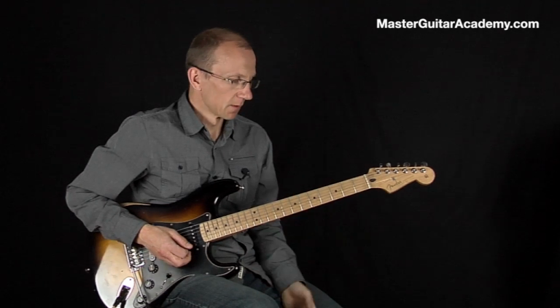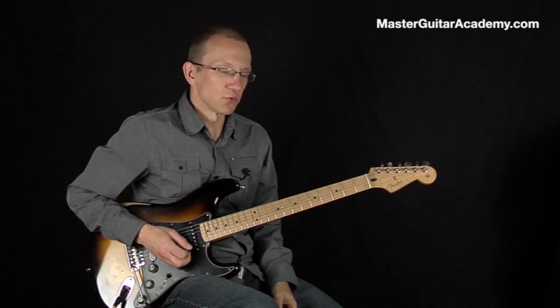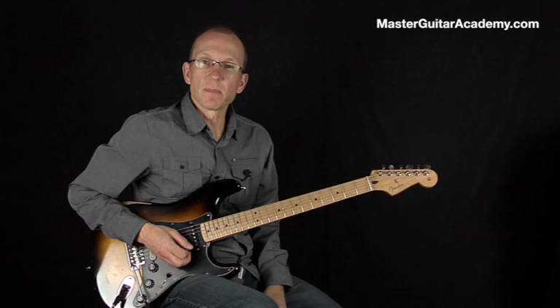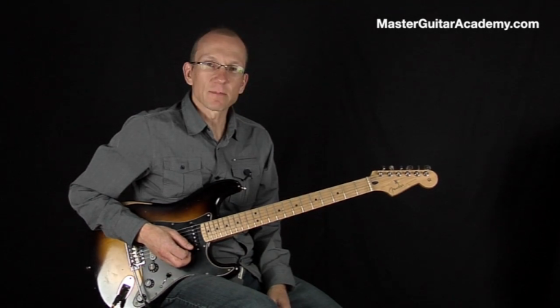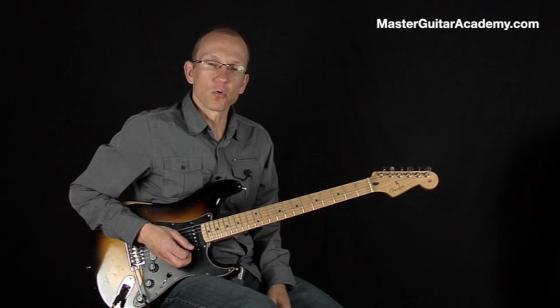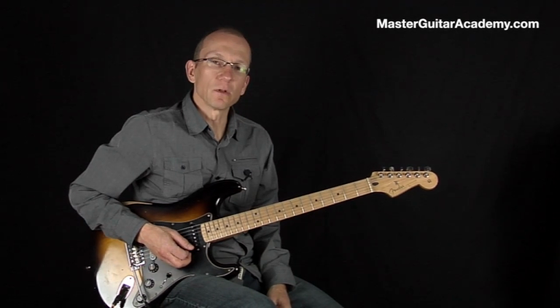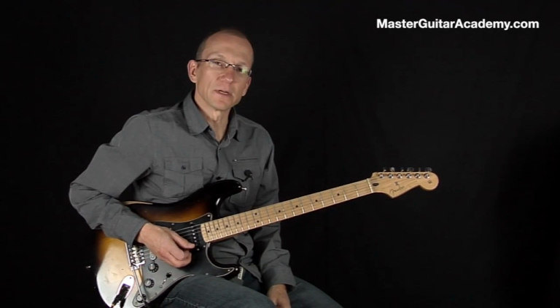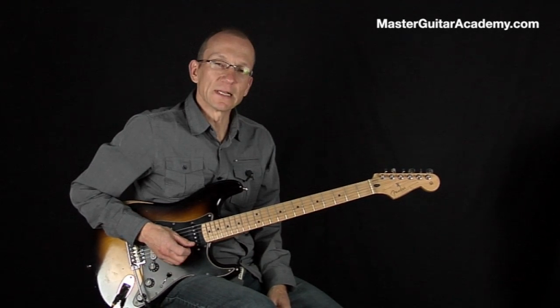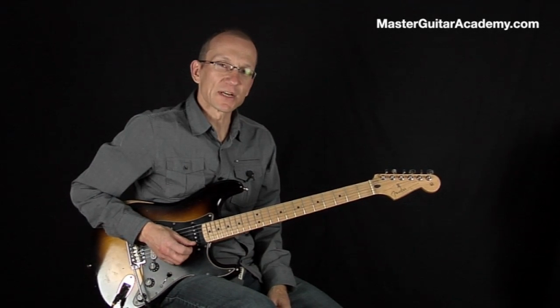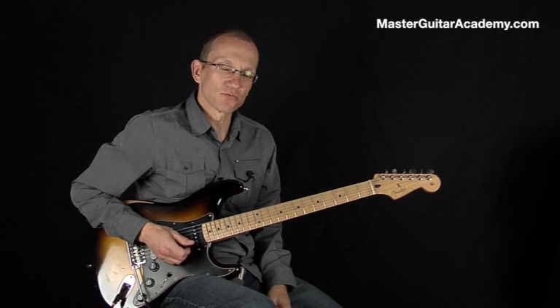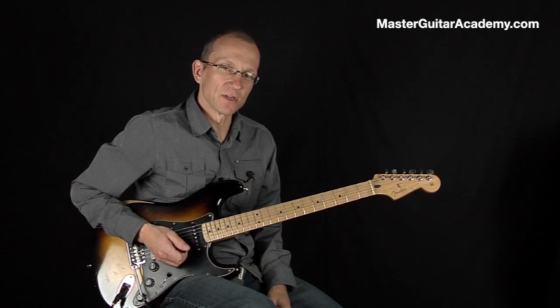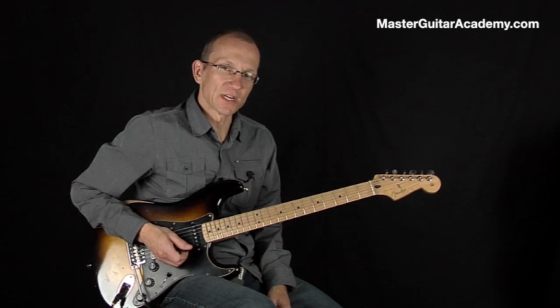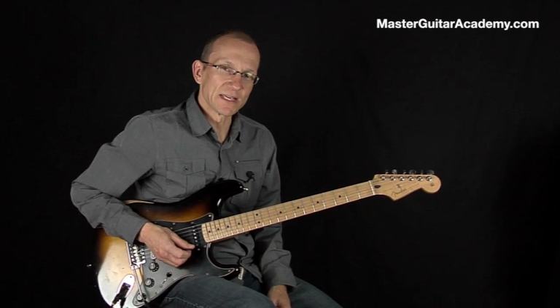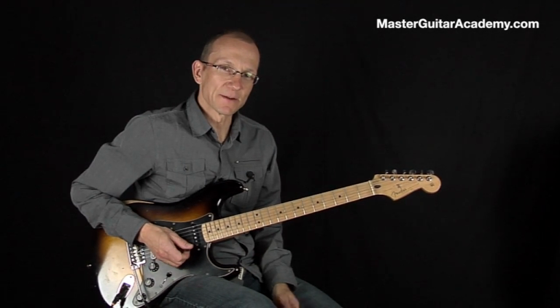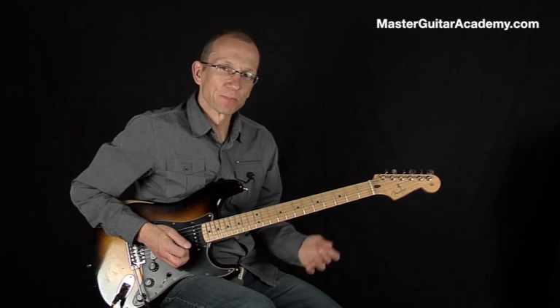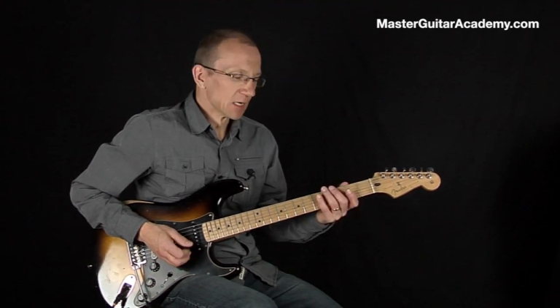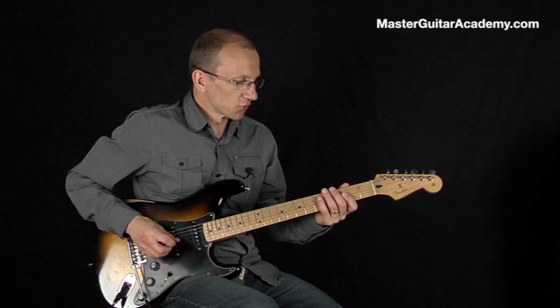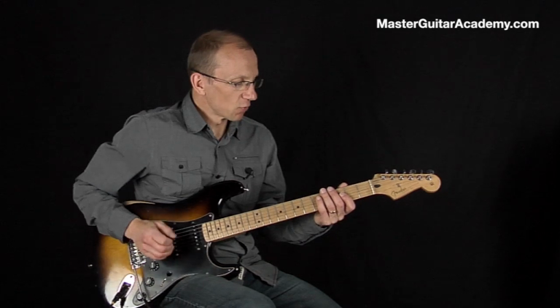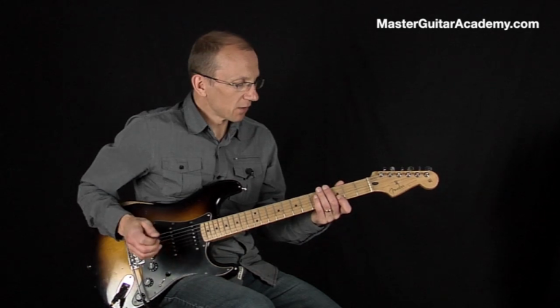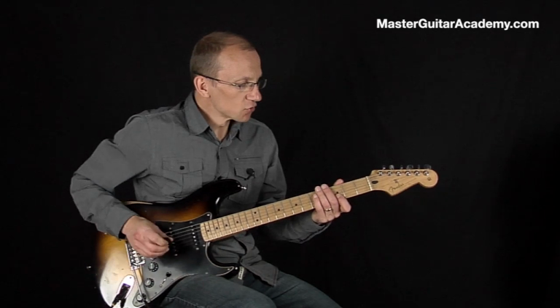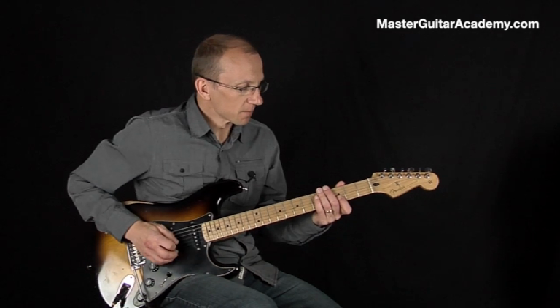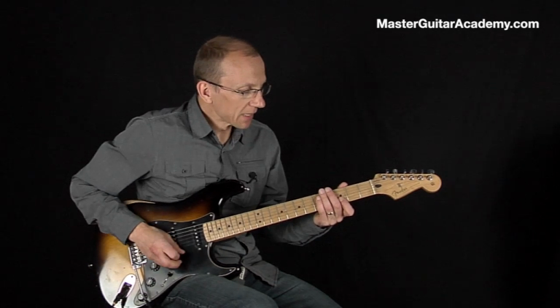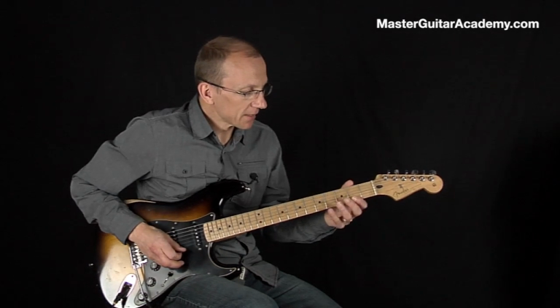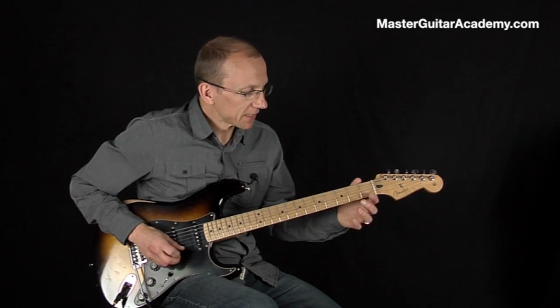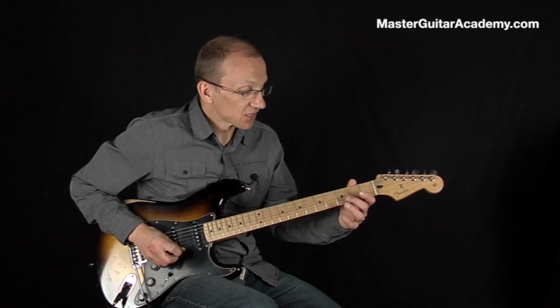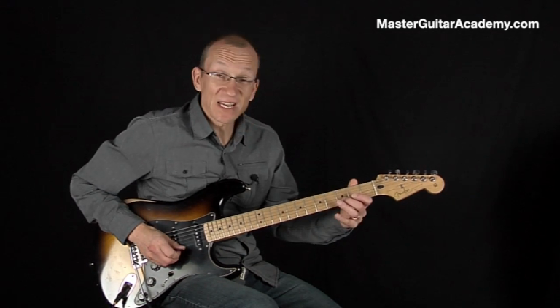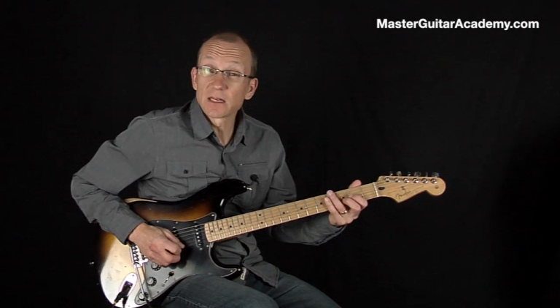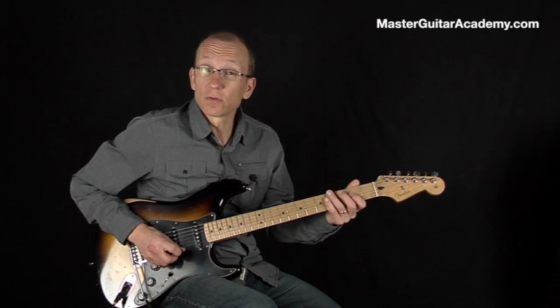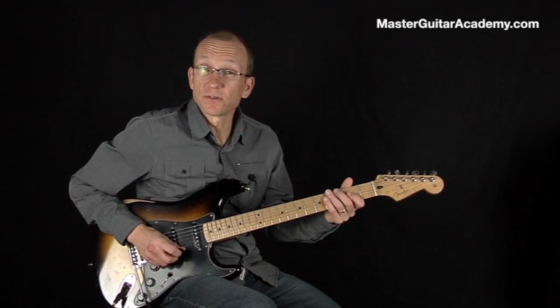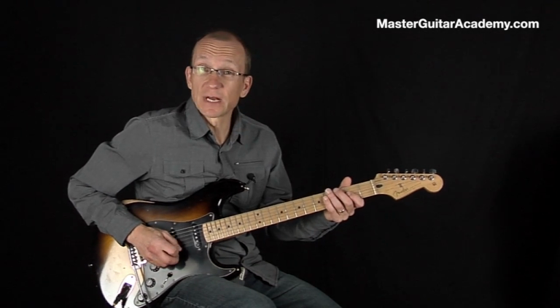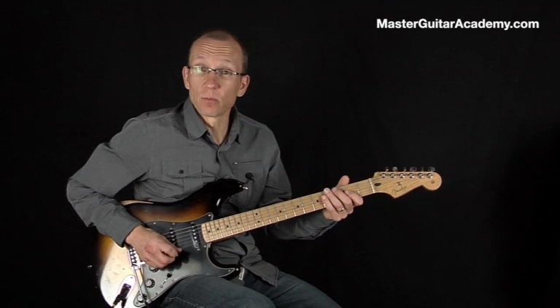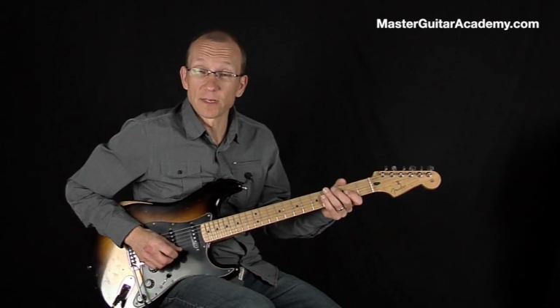You can make up cool licks with this technique. So the way I usually play it is that the second note is the downbeat.